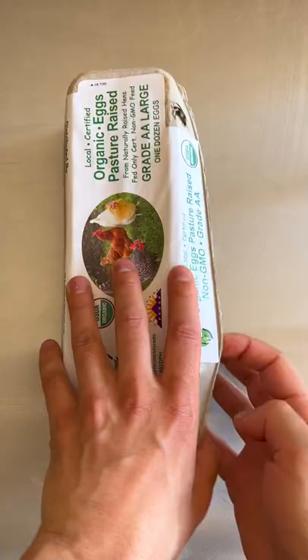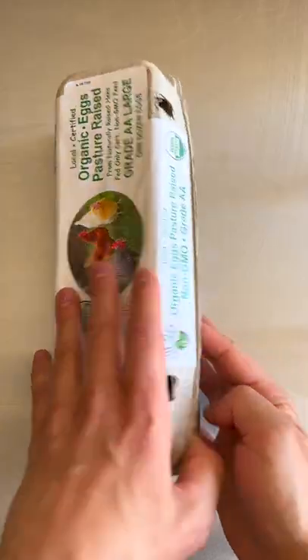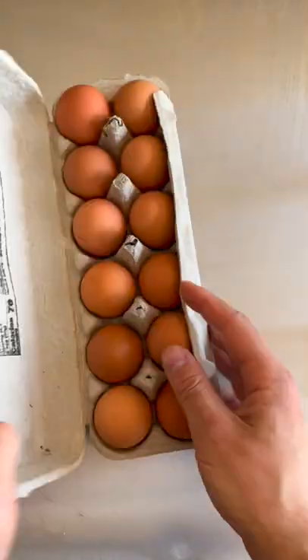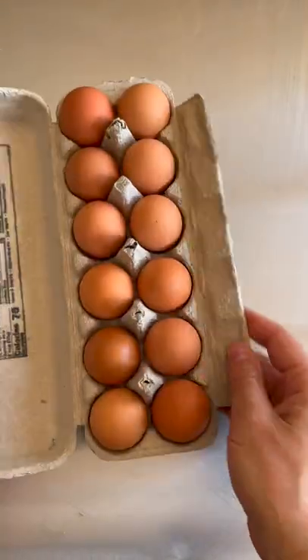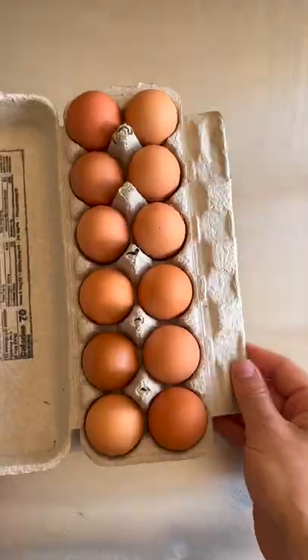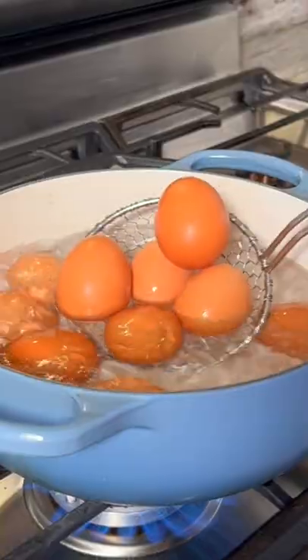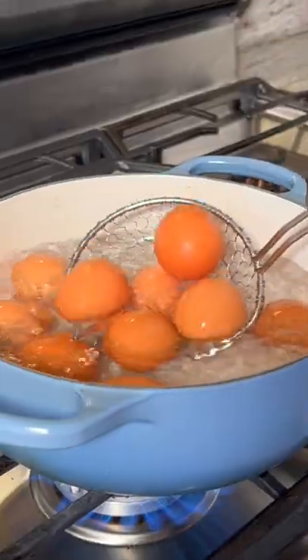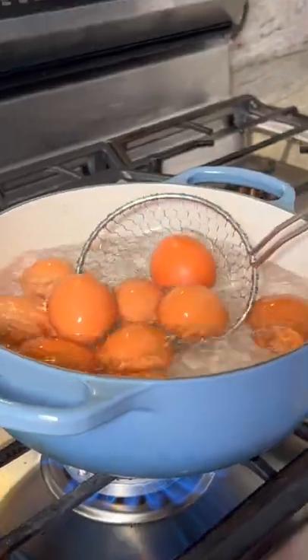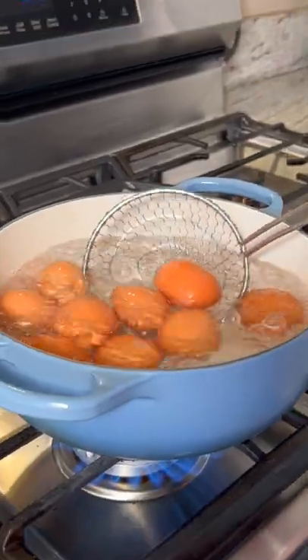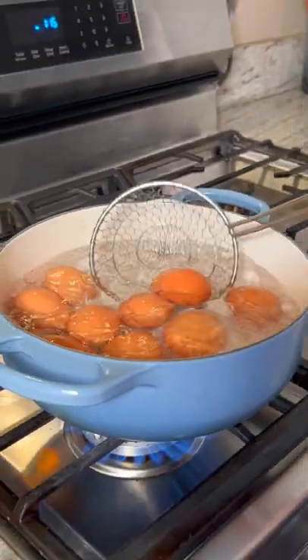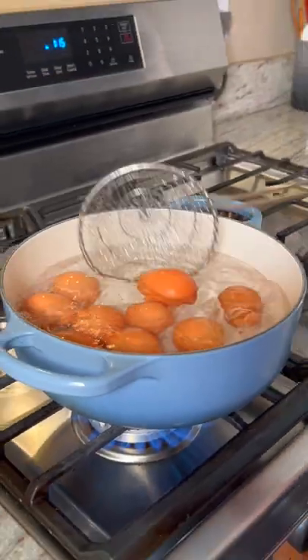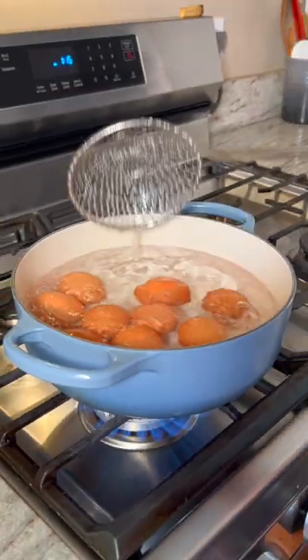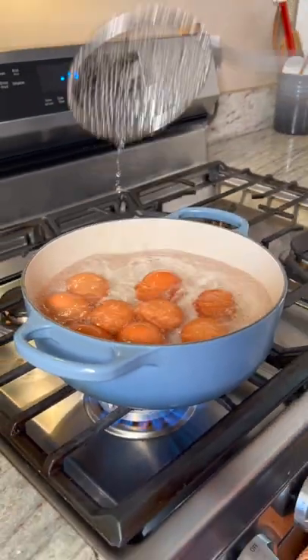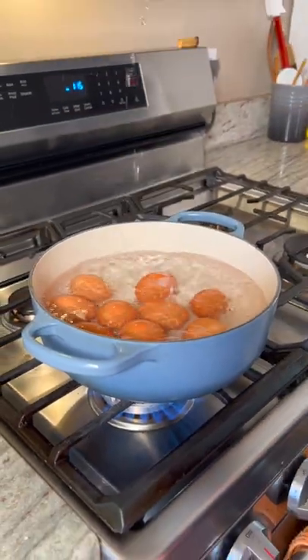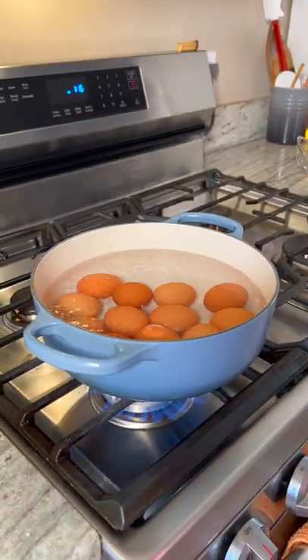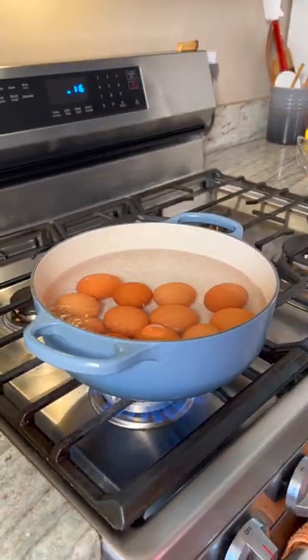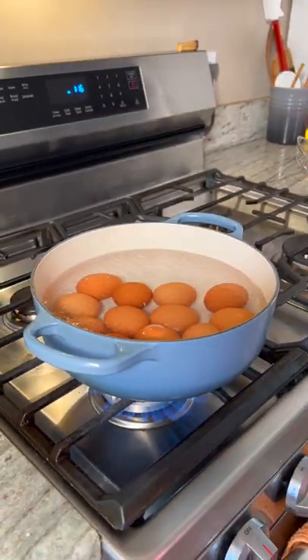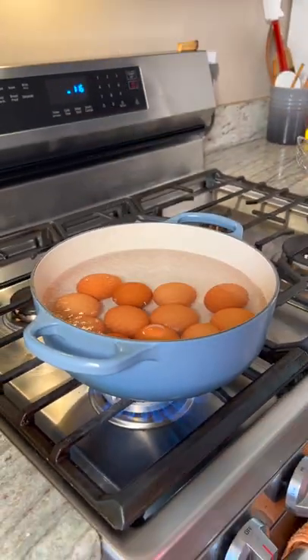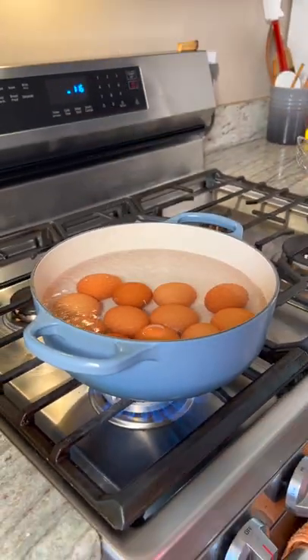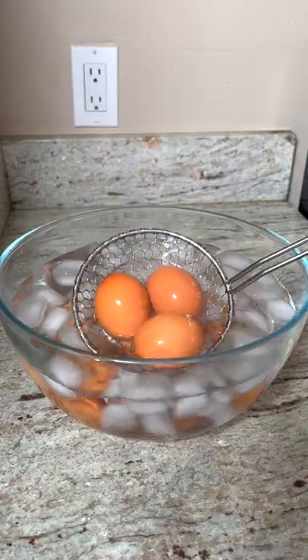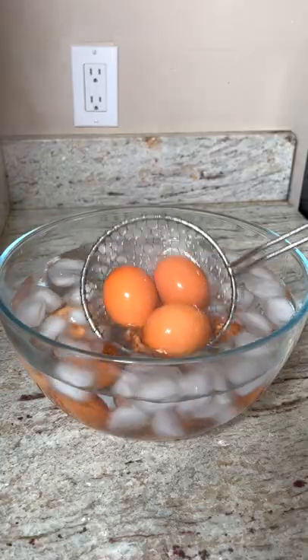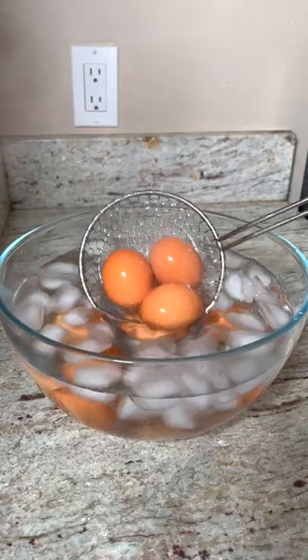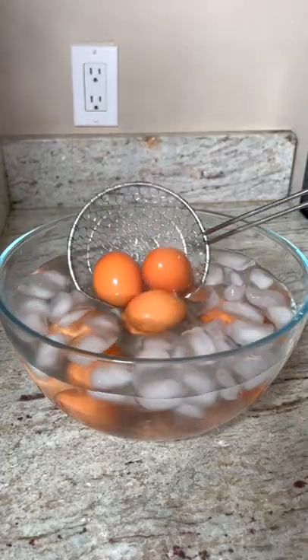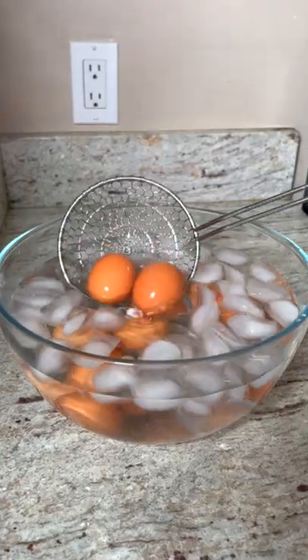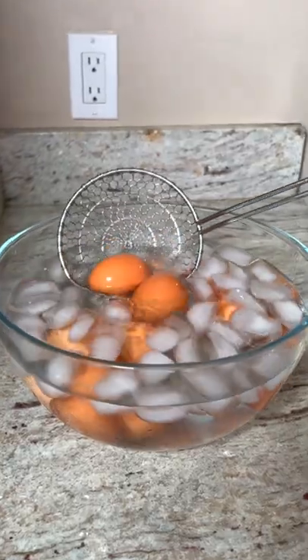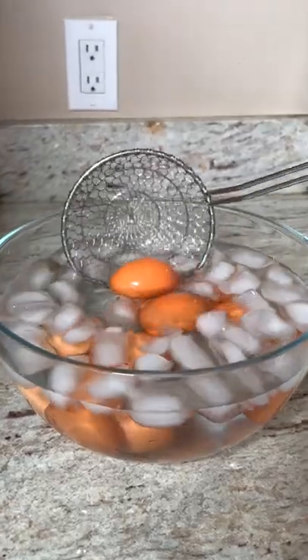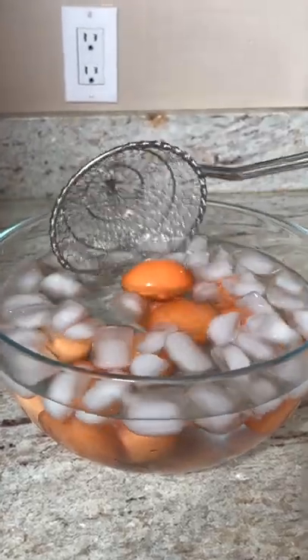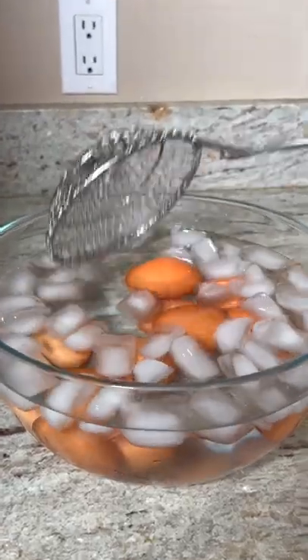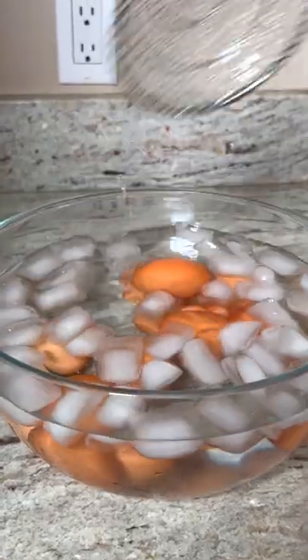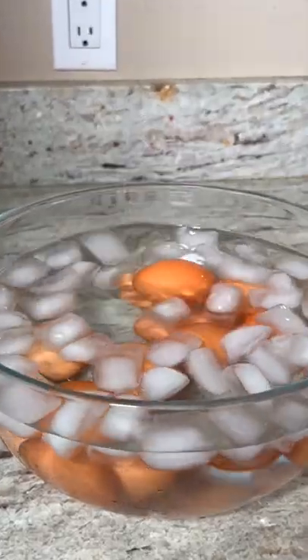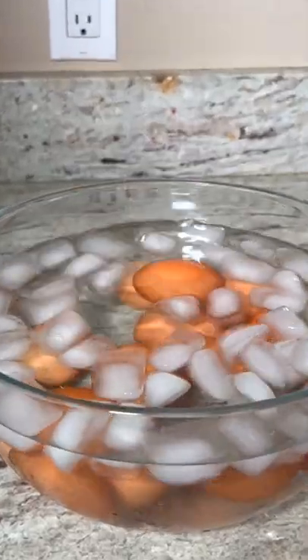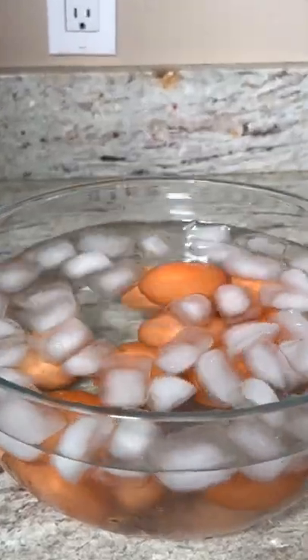Just take some eggs, gently release them into some boiling water, cook for five minutes exactly, then lower them into some ice water.